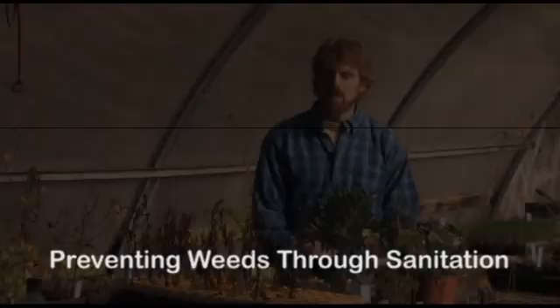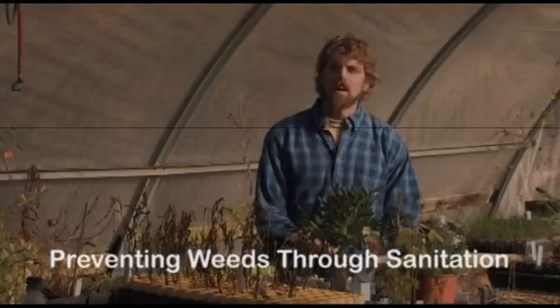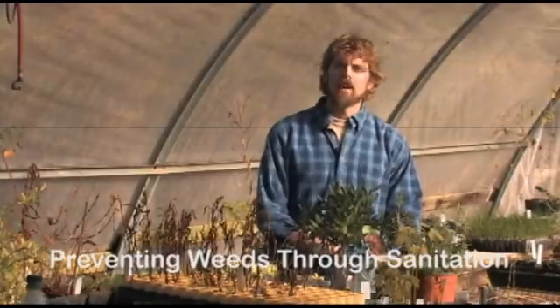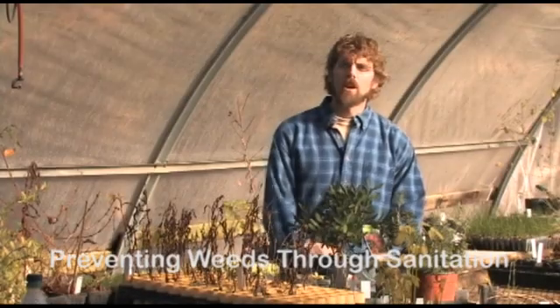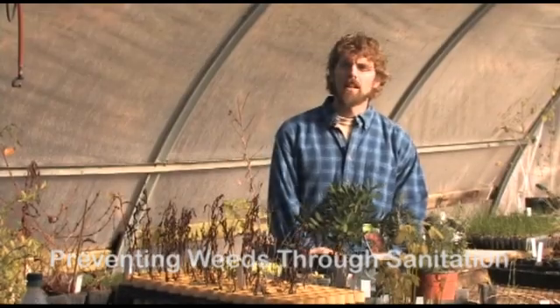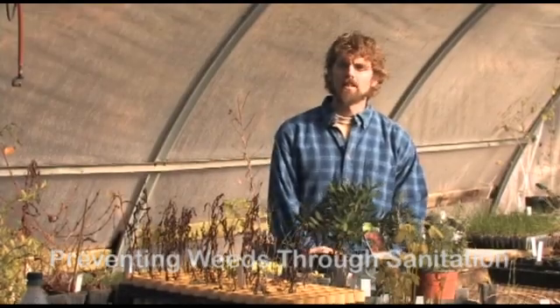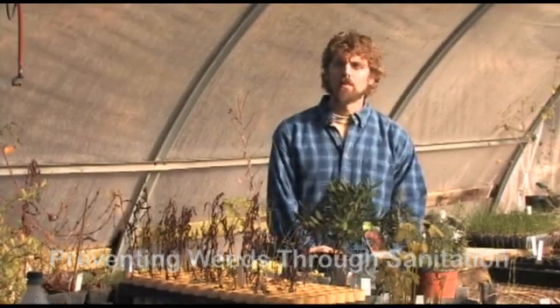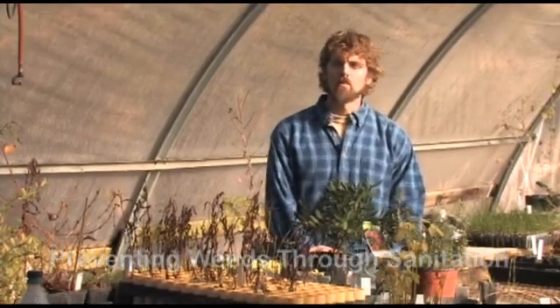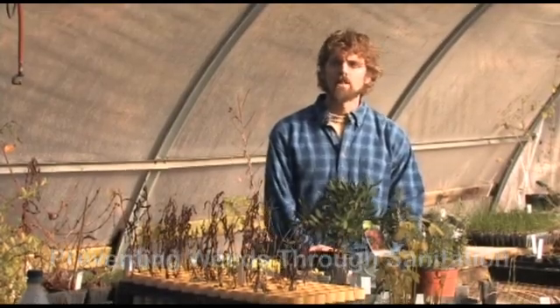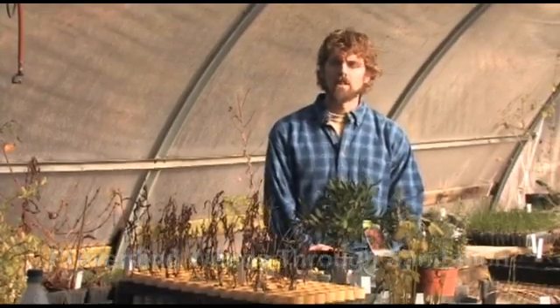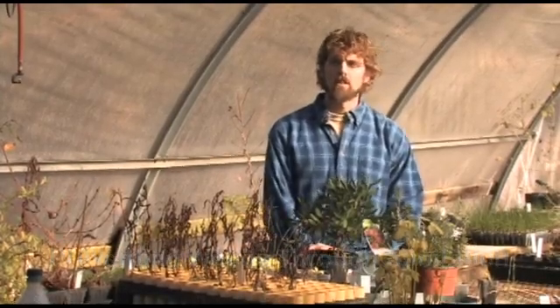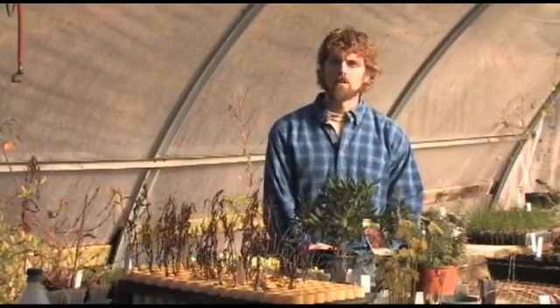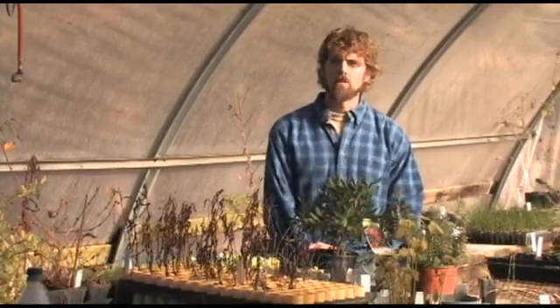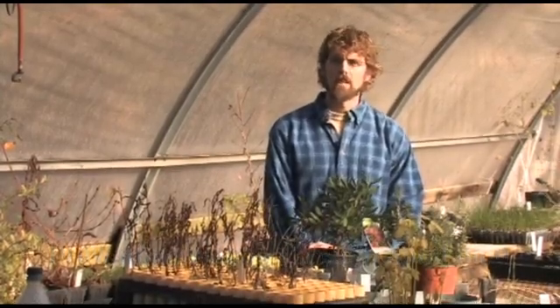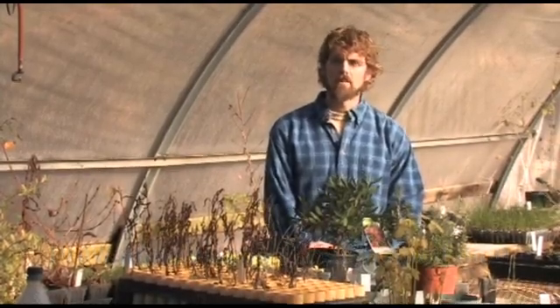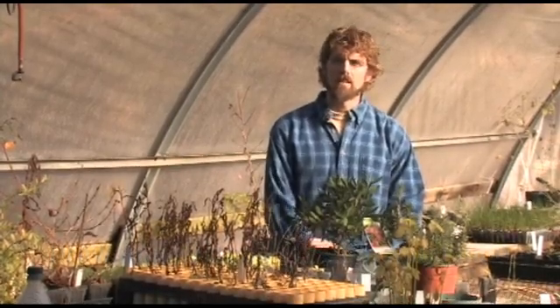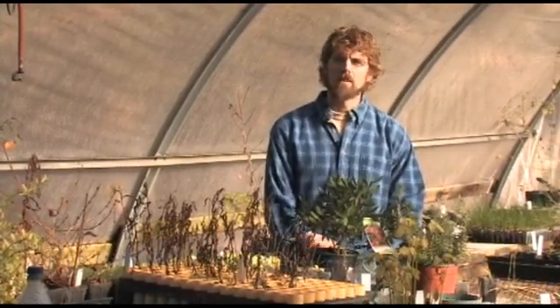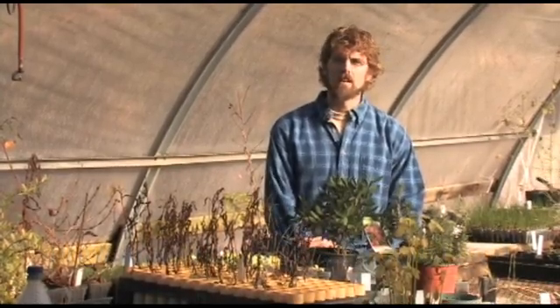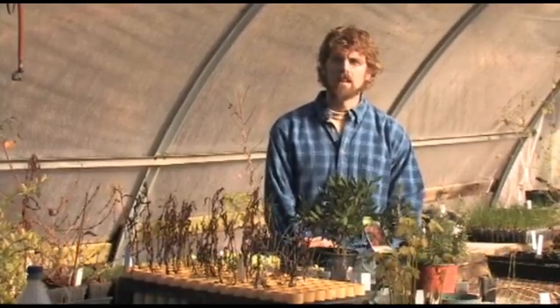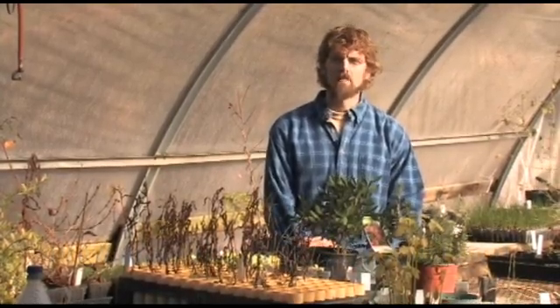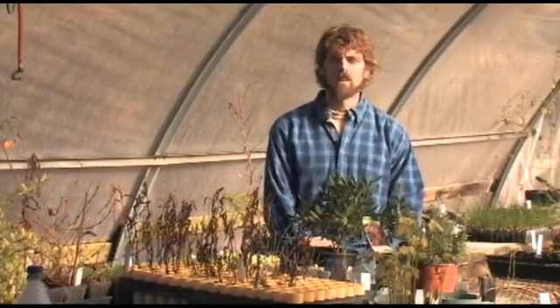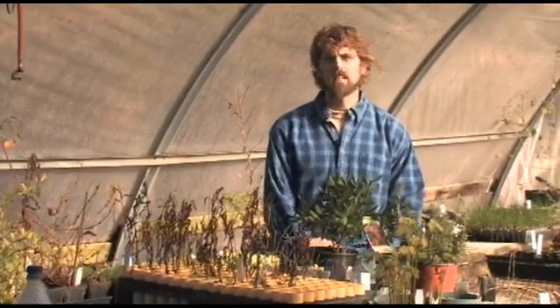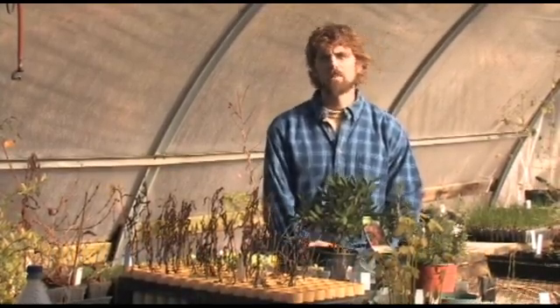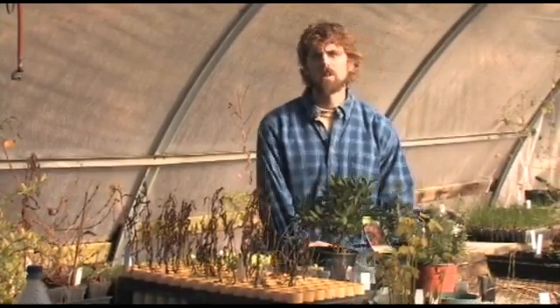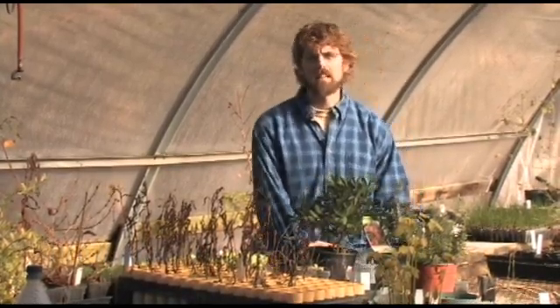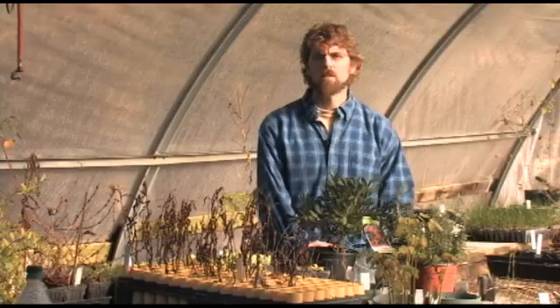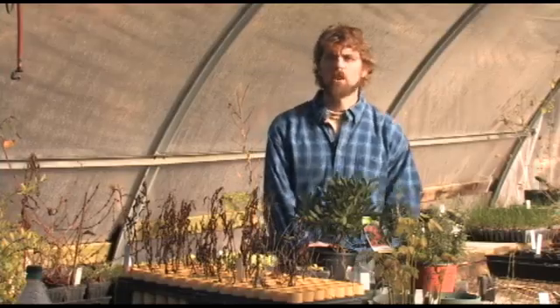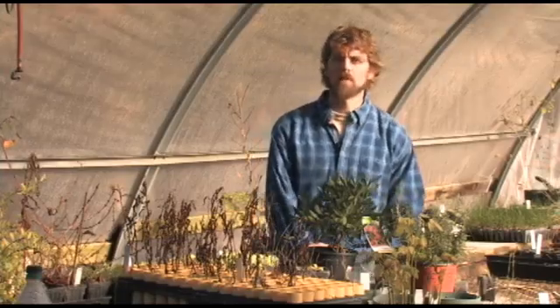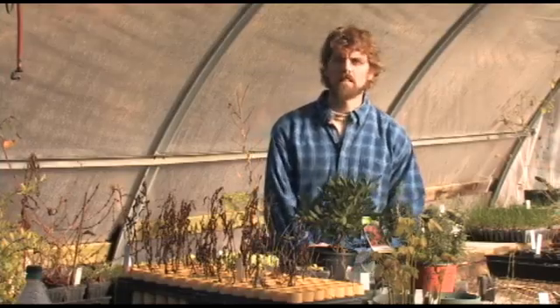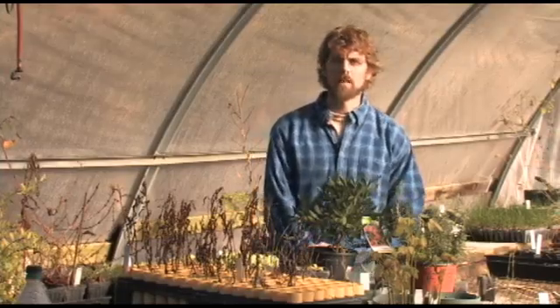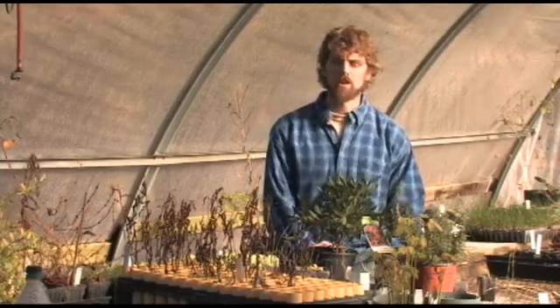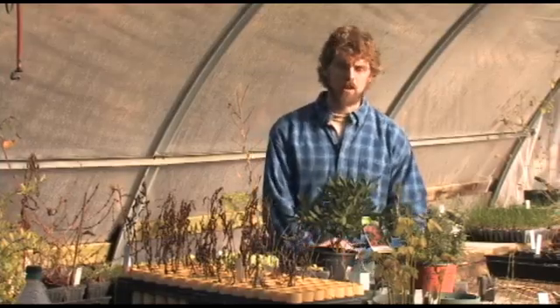I'm Brad Hanson. I'm a weed specialist with UC Davis. I'm going to talk today about keeping weeds out of your home landscape and garden.